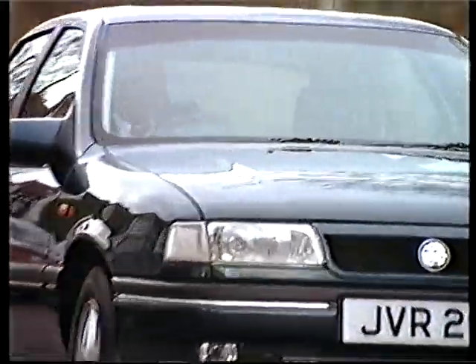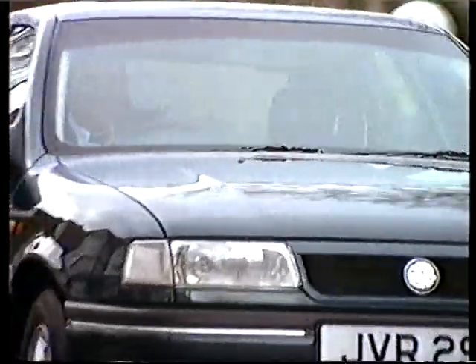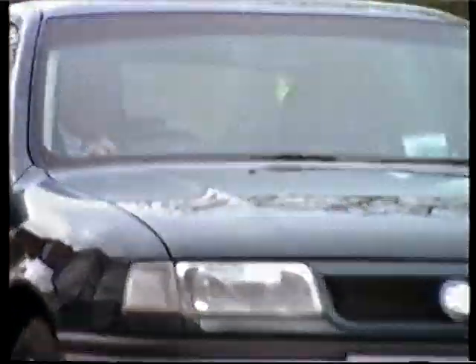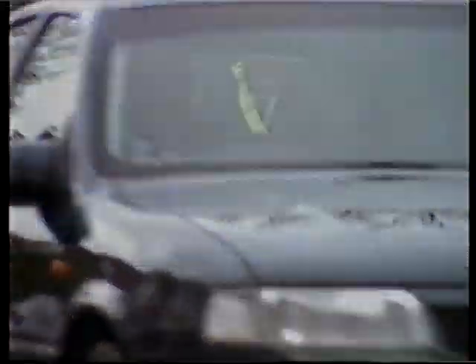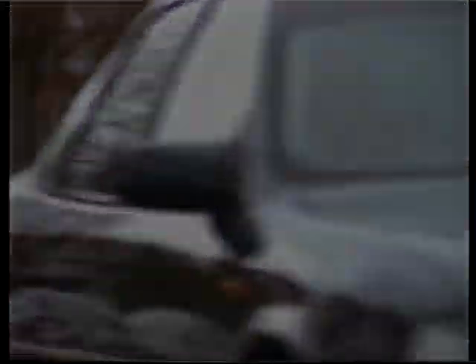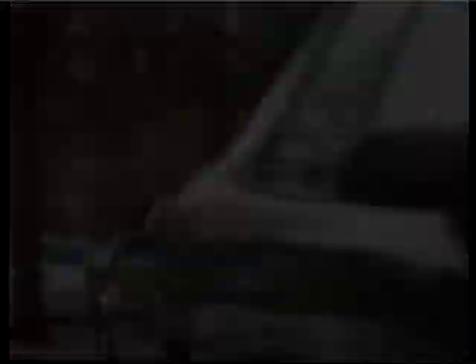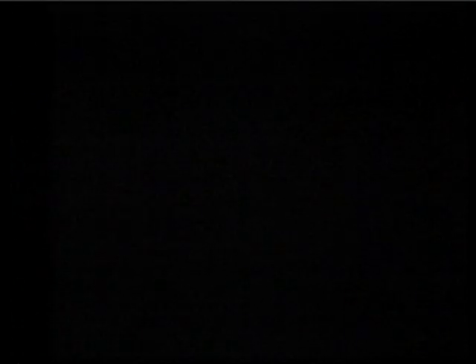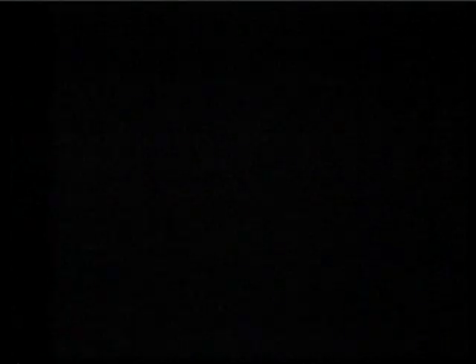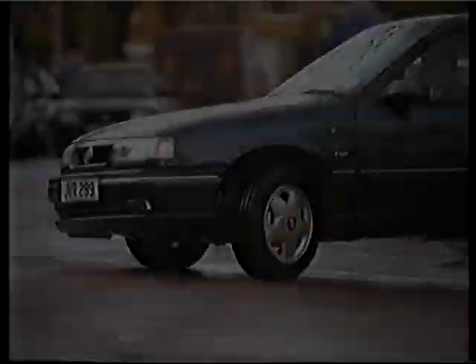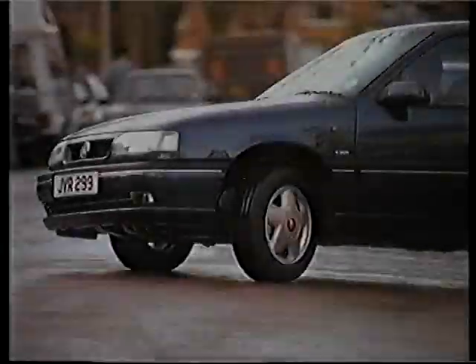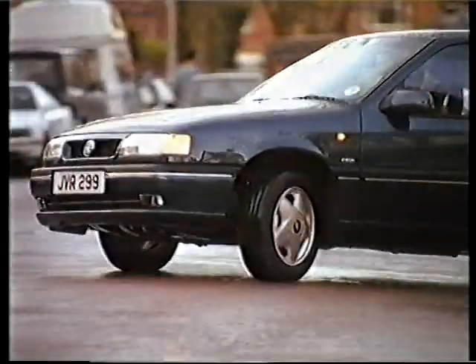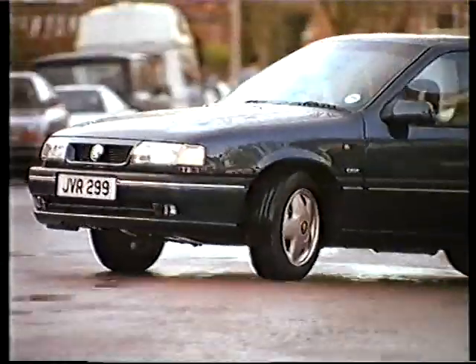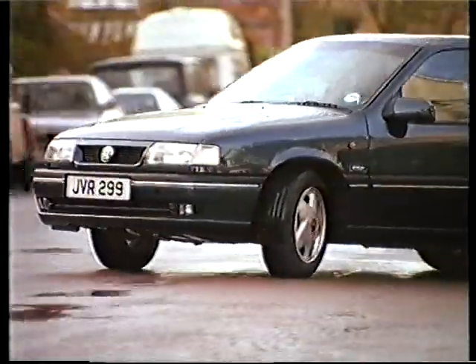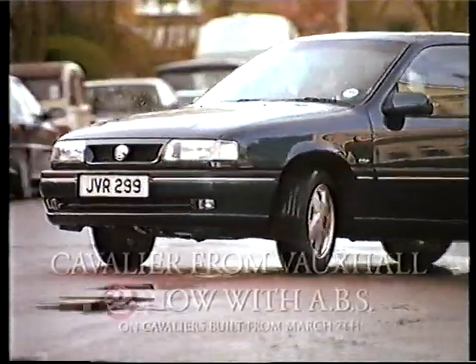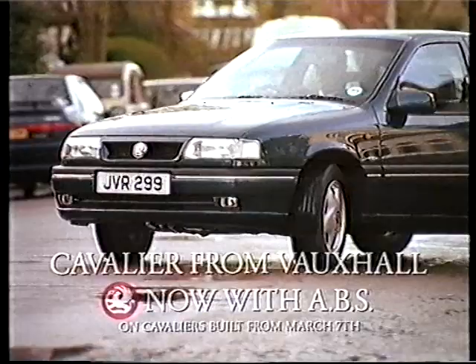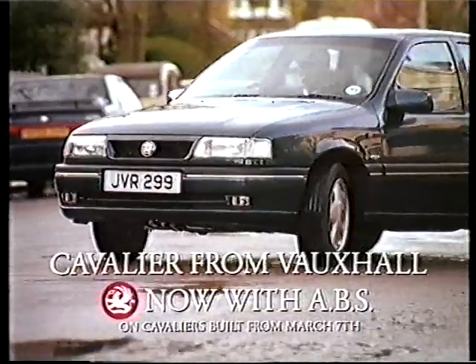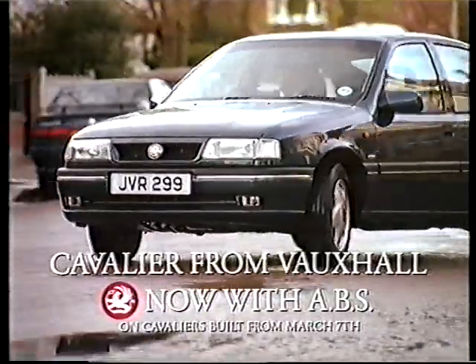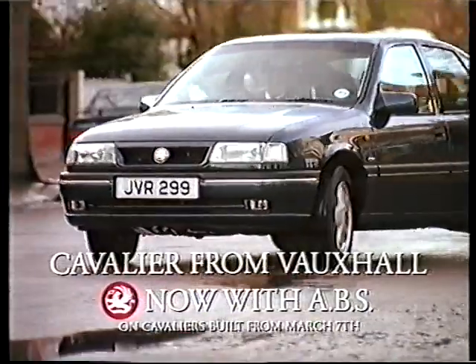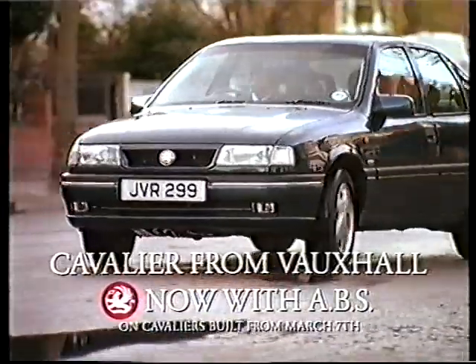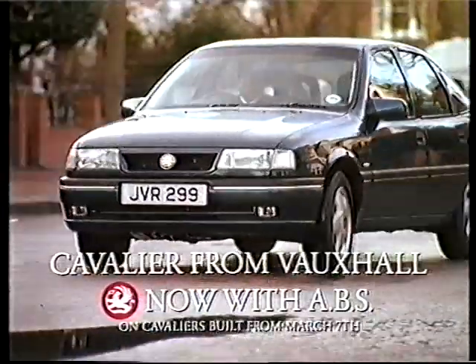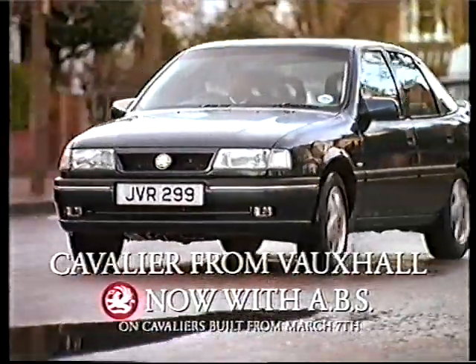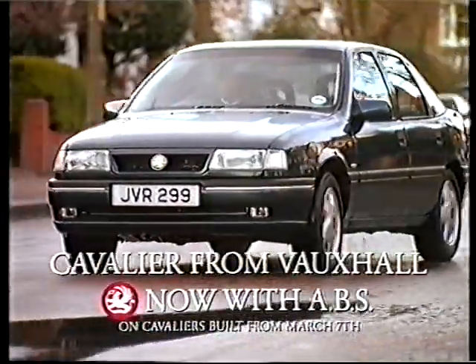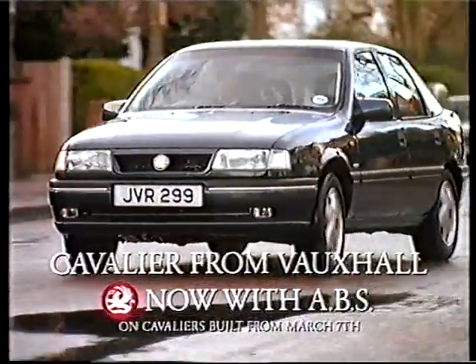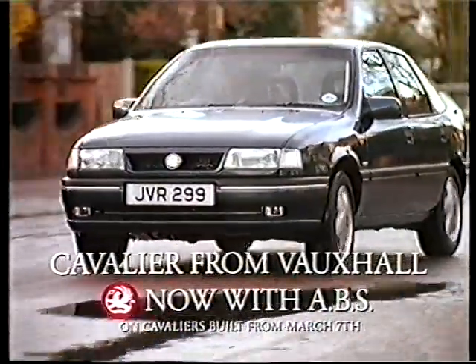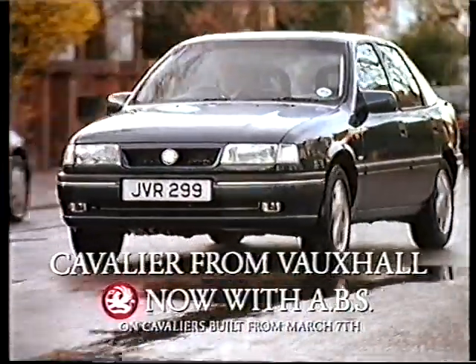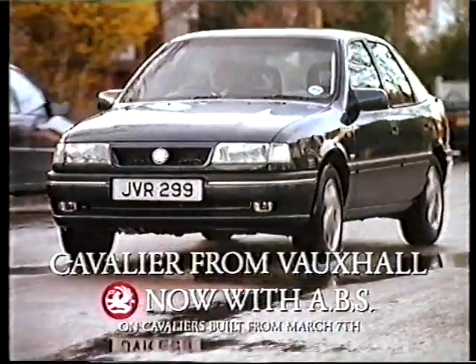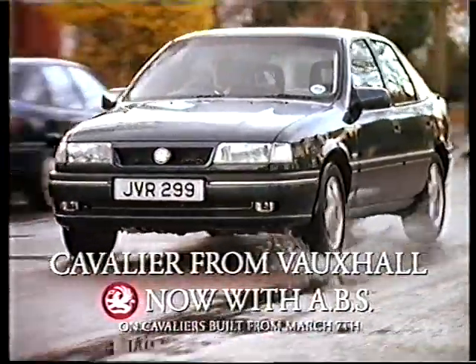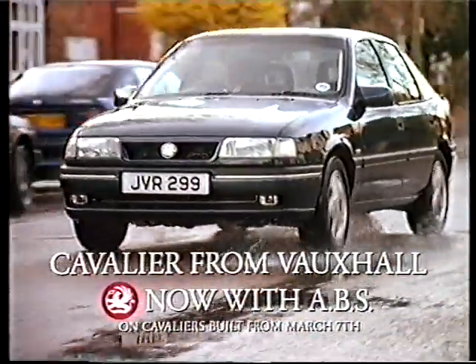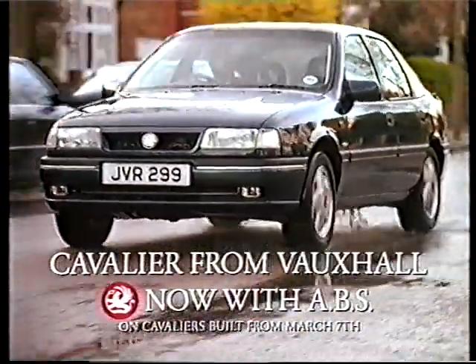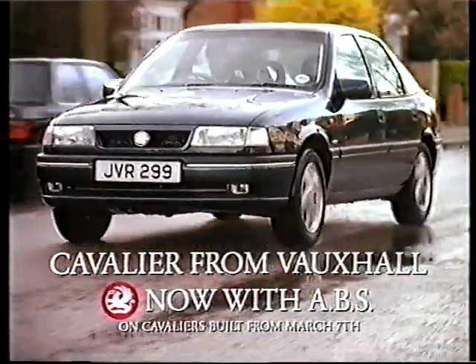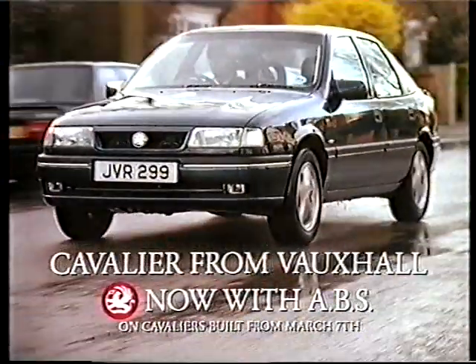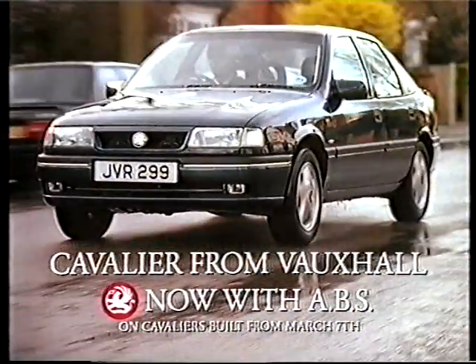The Cavalier now has ABS as standard, because one of these days, you just might need it.